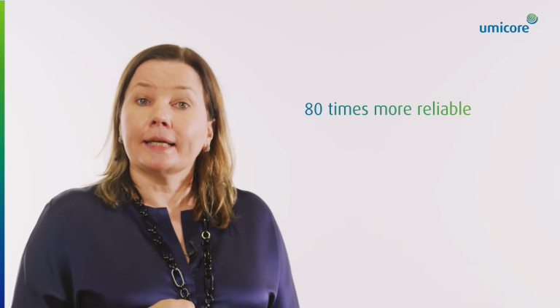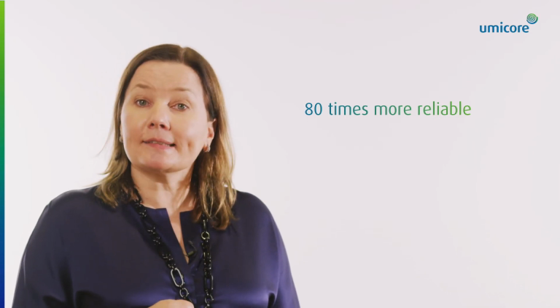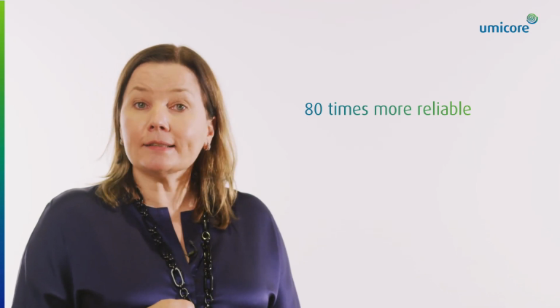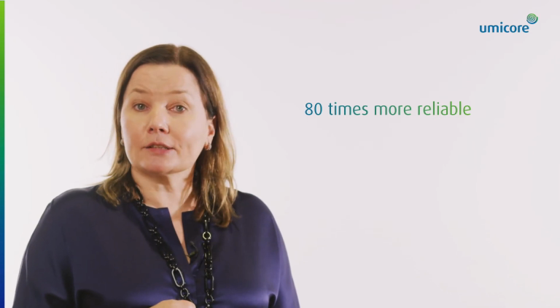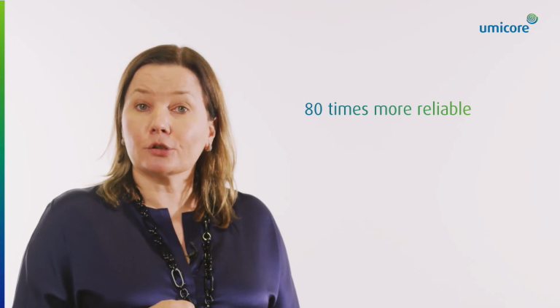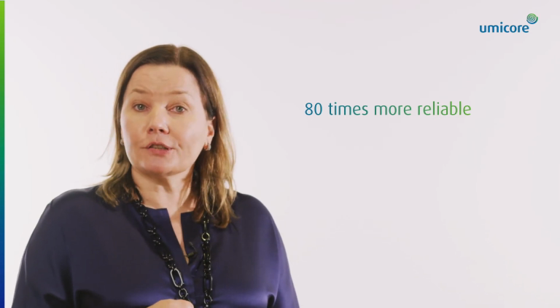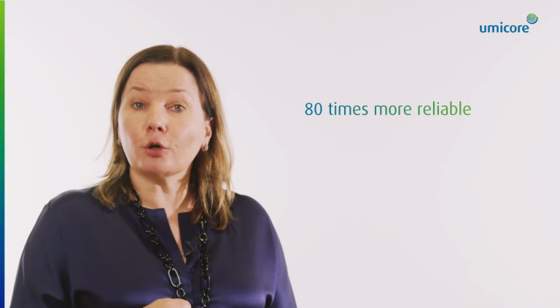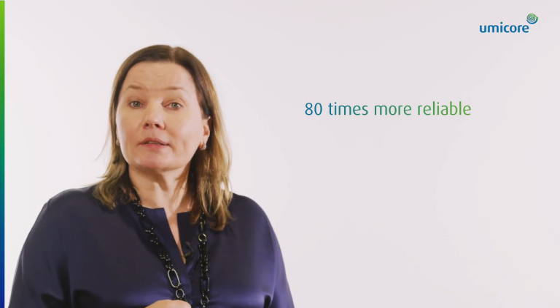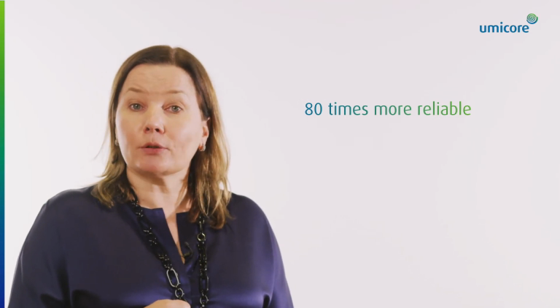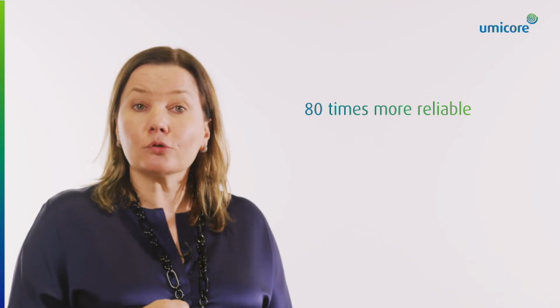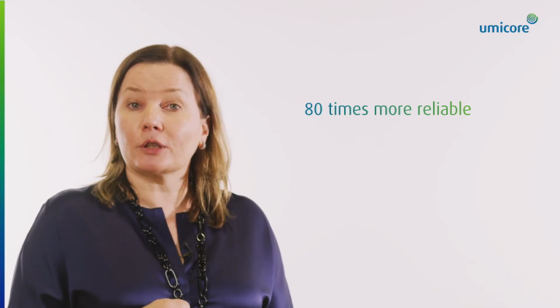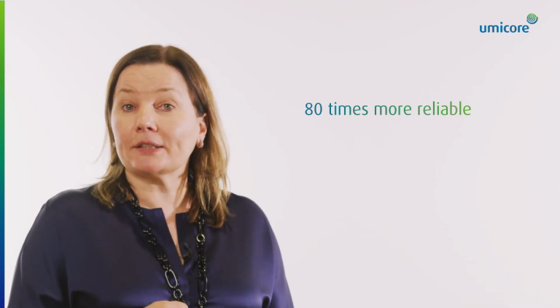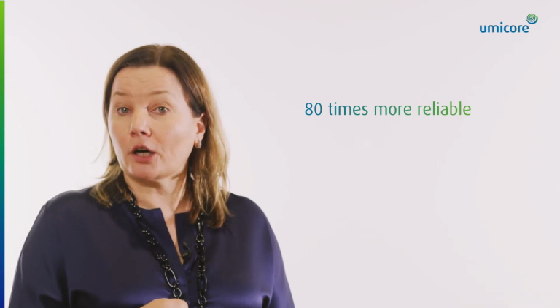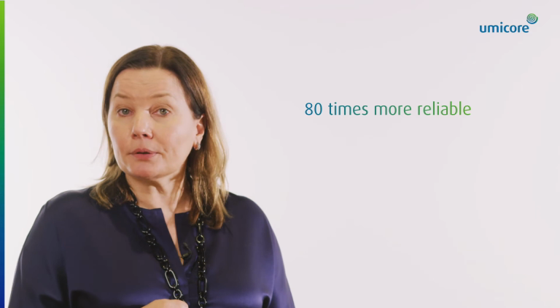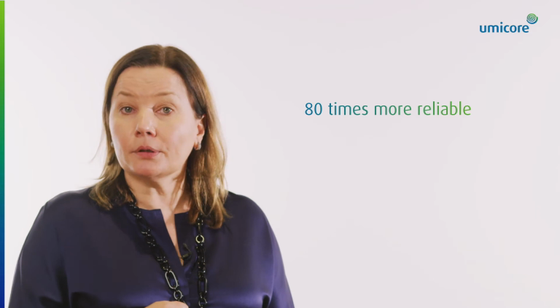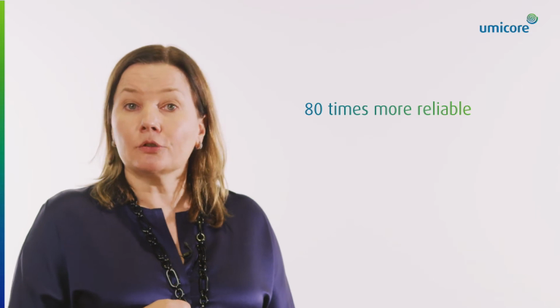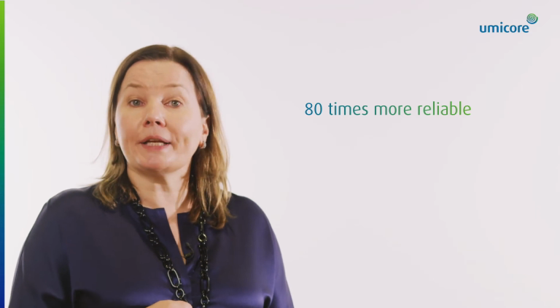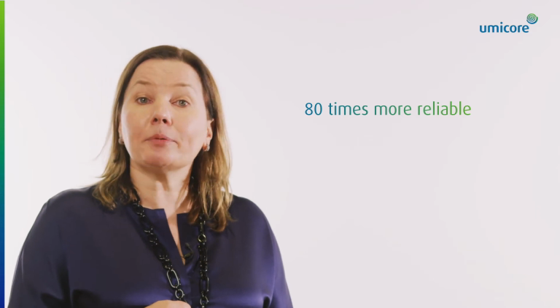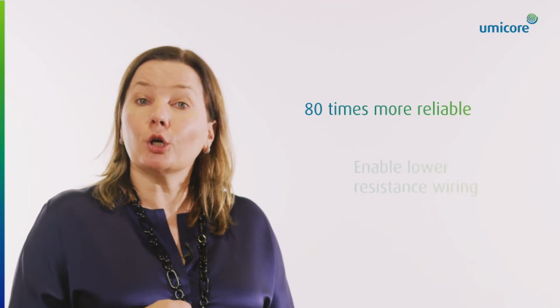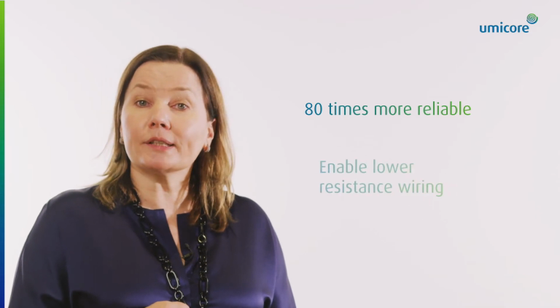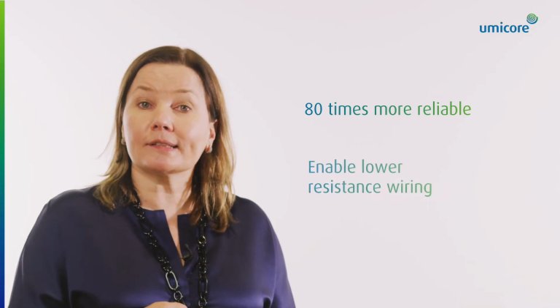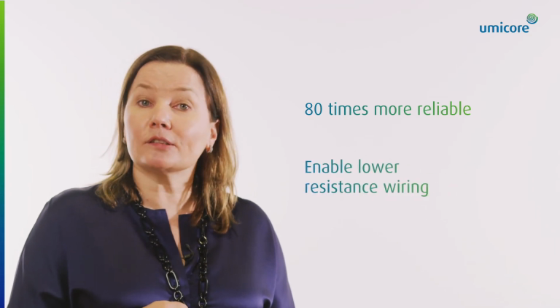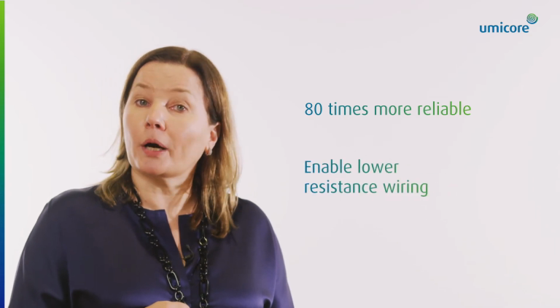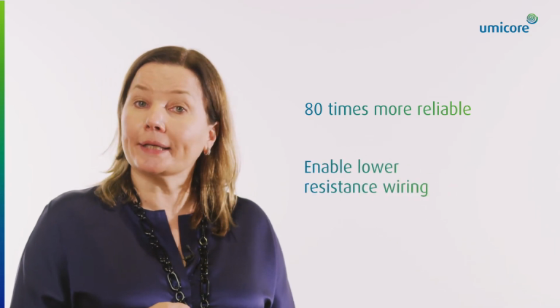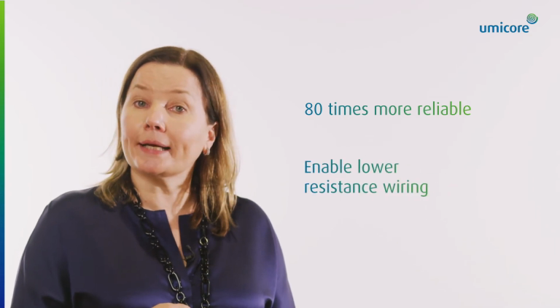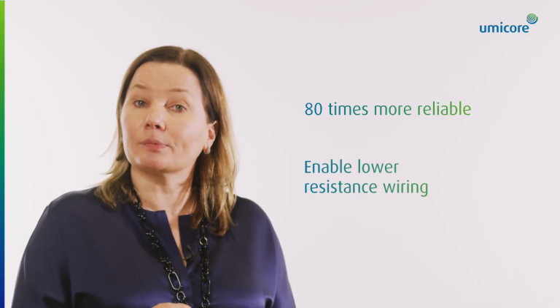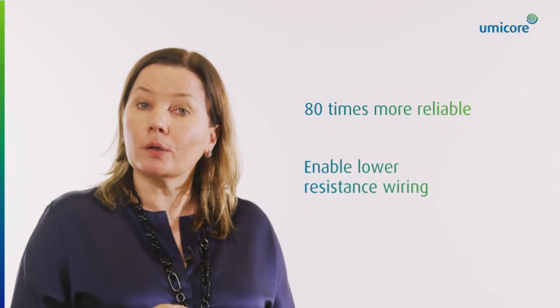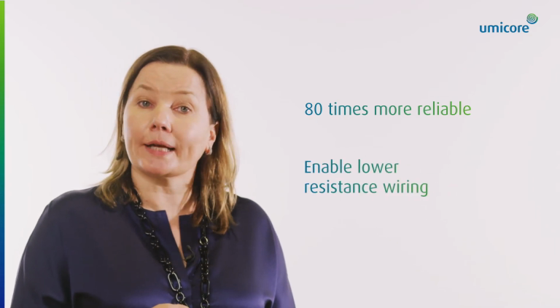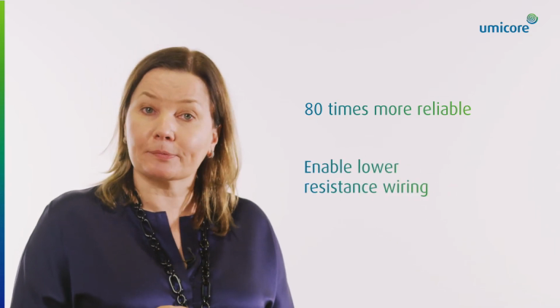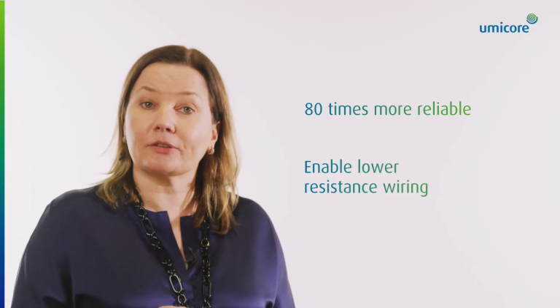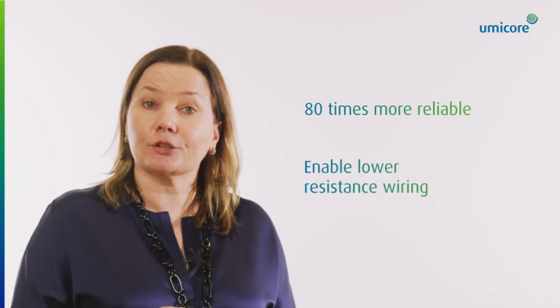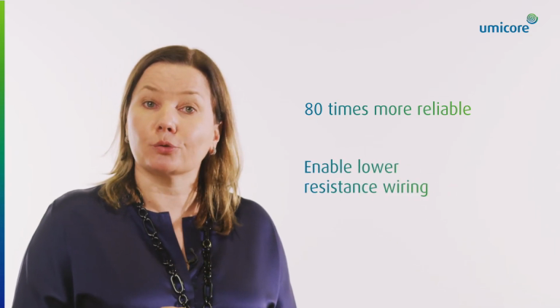In scale technologies, cobalt can also replace copper to enable lower resistance wiring at smaller aspect ratios.